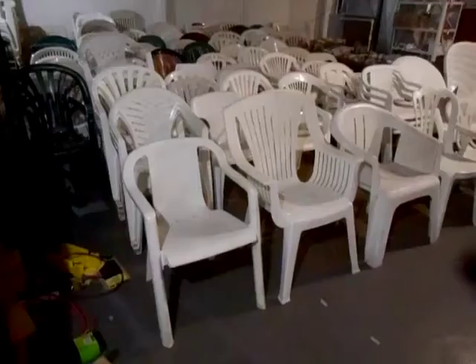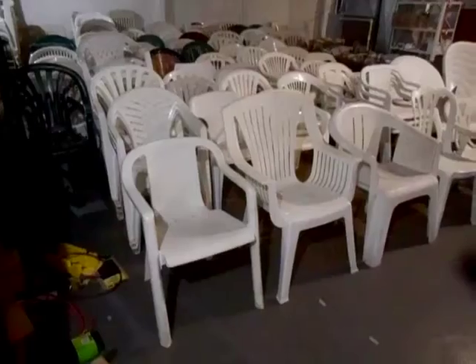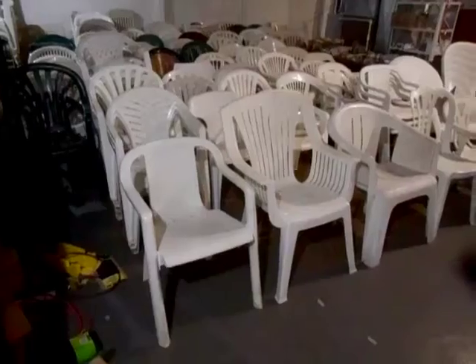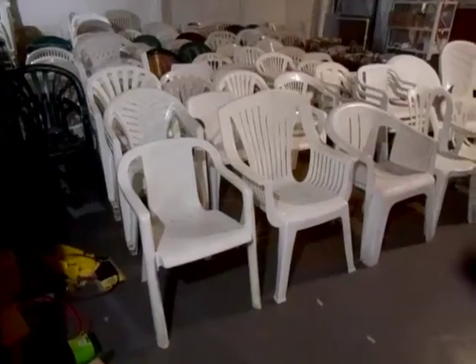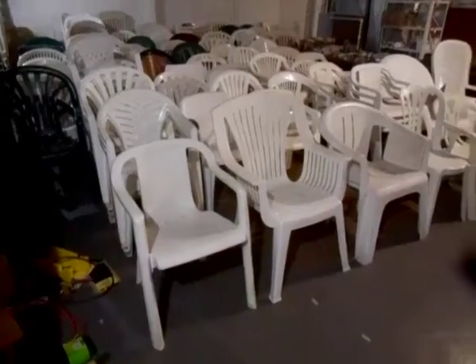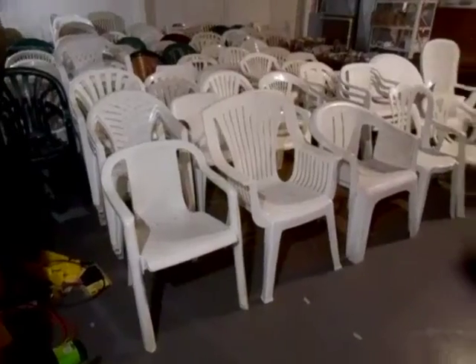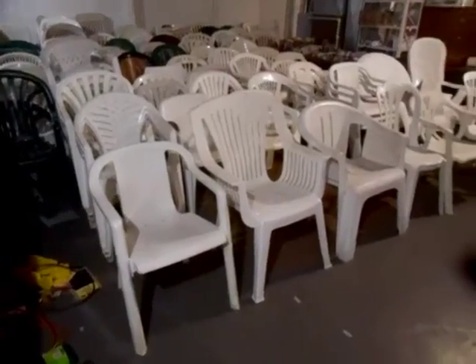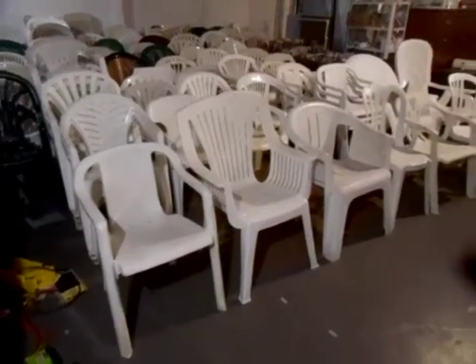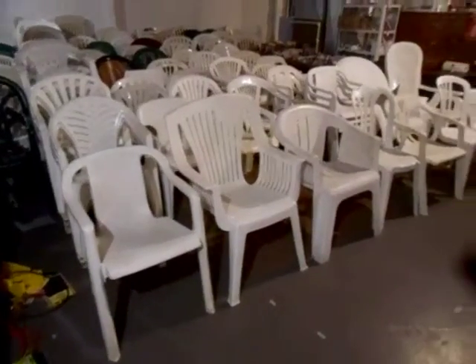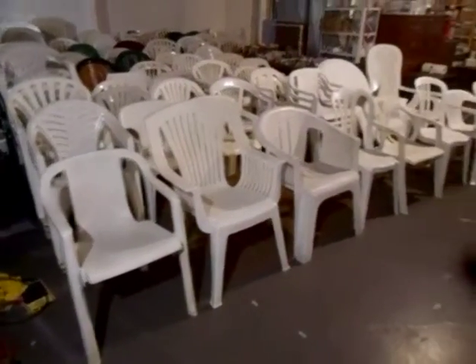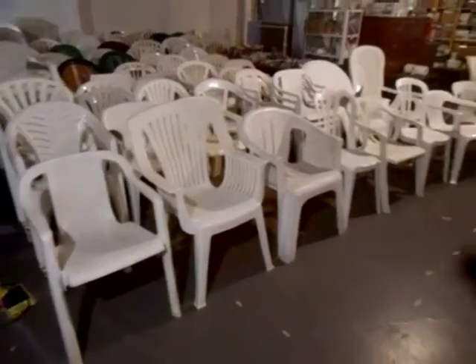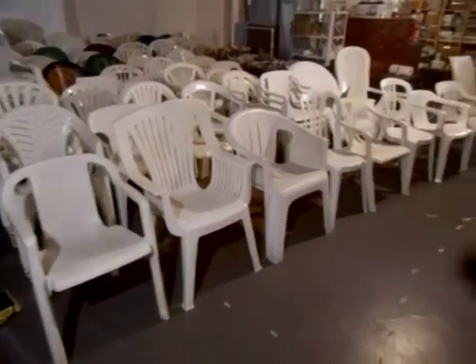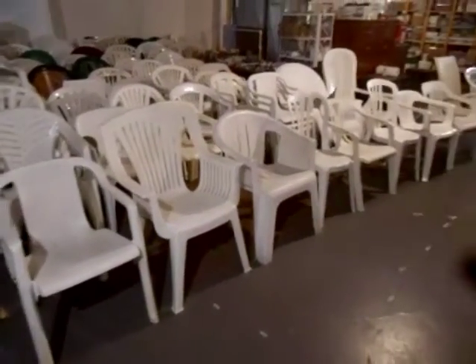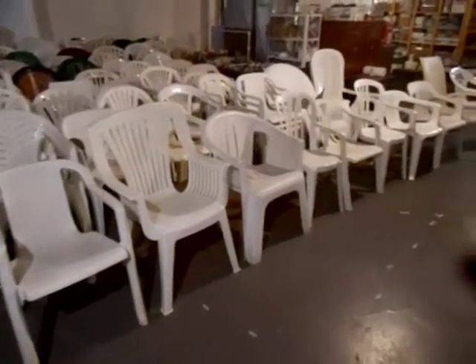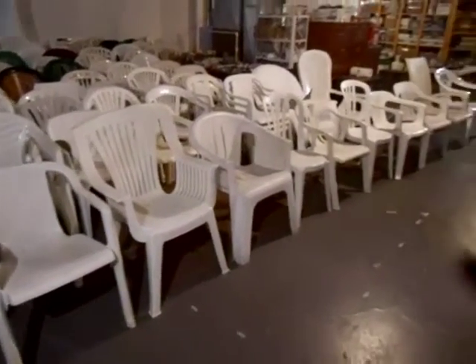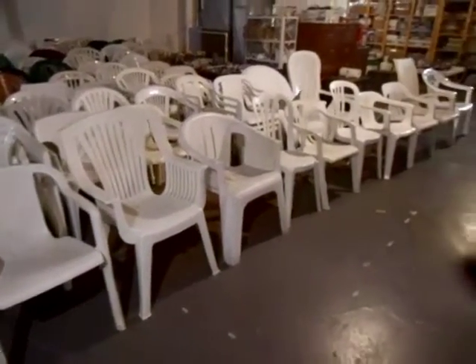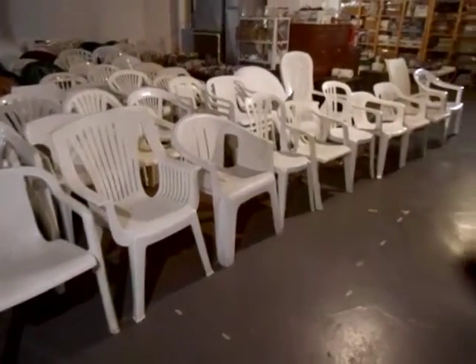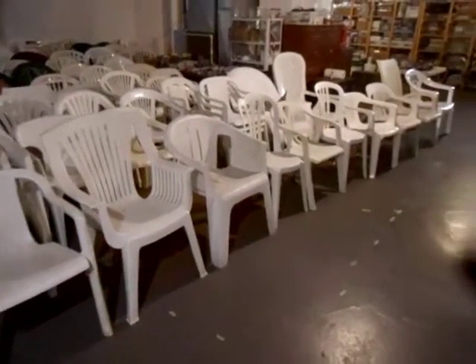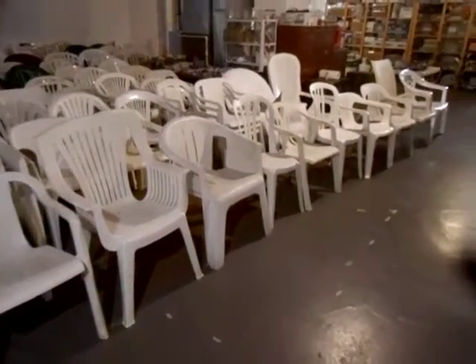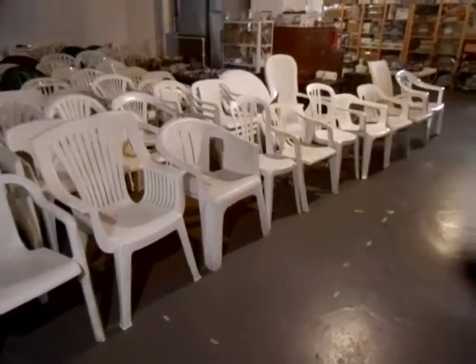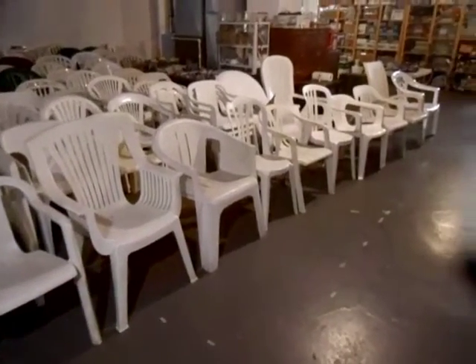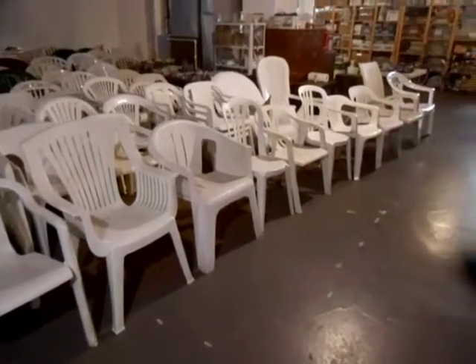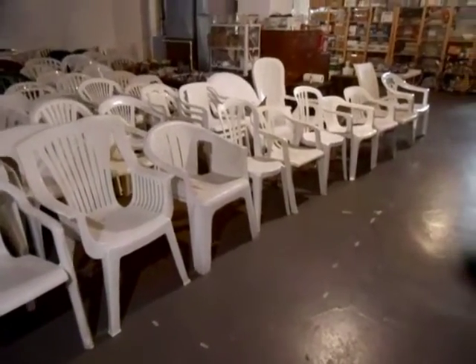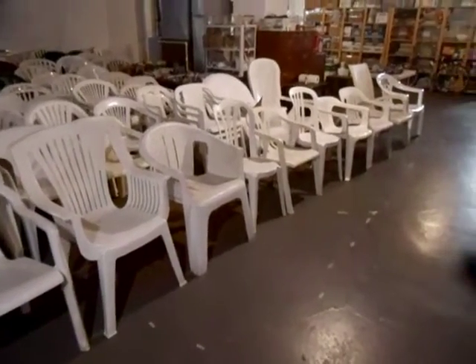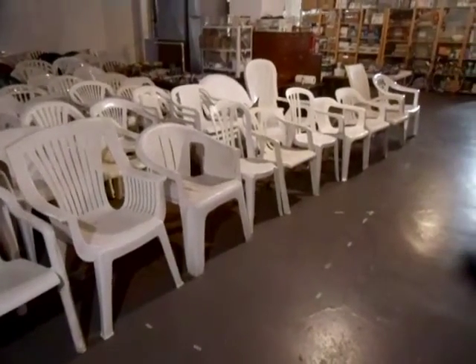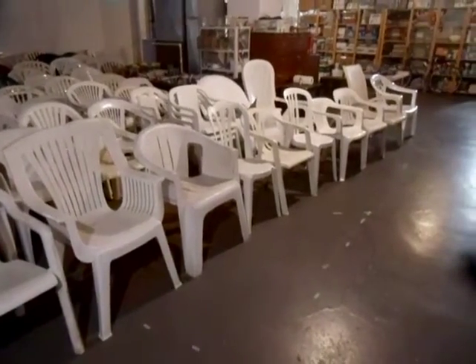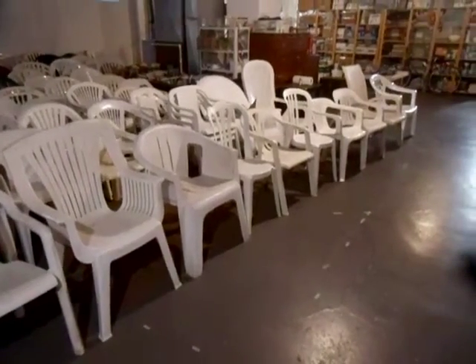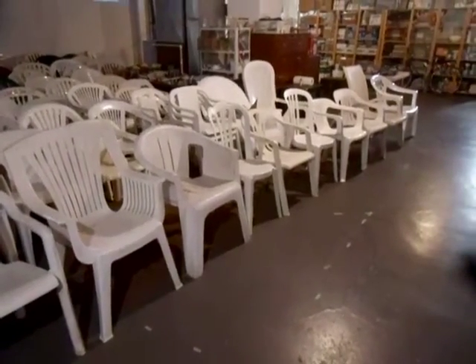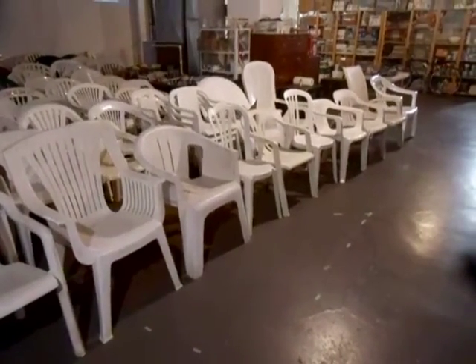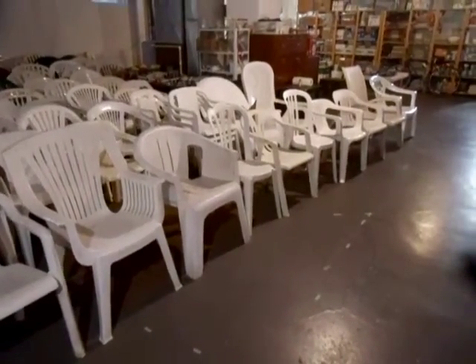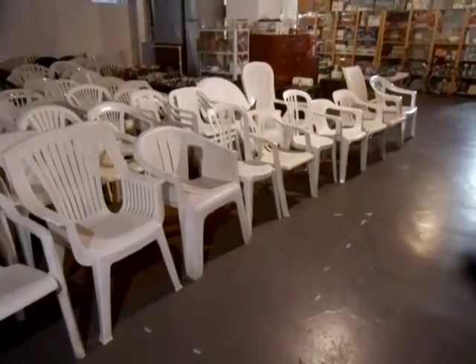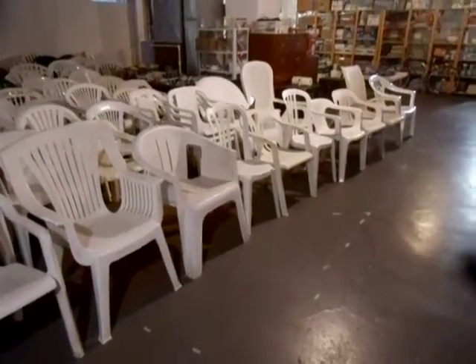Hello, today we're going to do the top 10 plastic chairs enthusiasts would die to own.